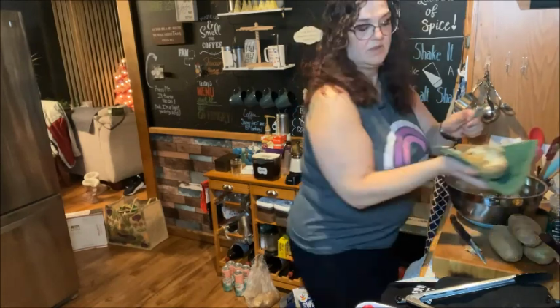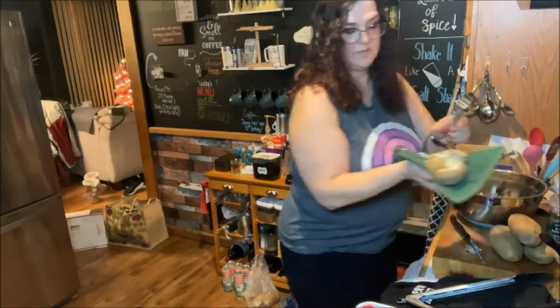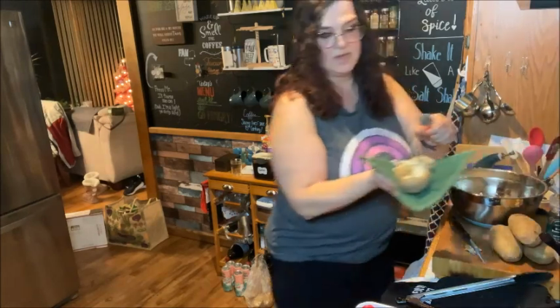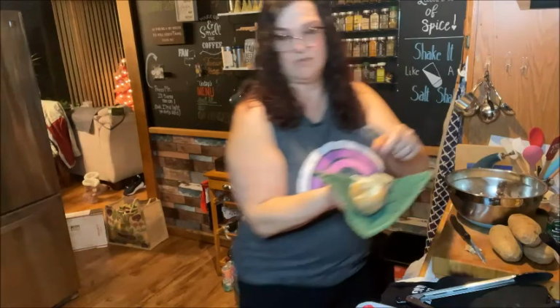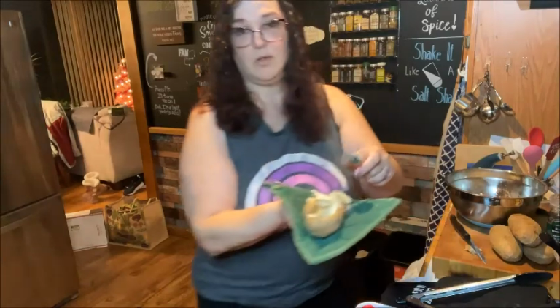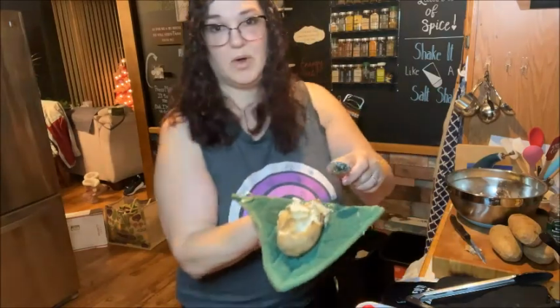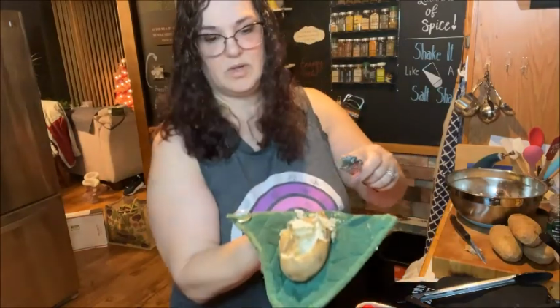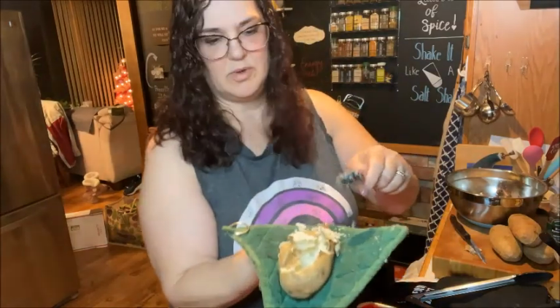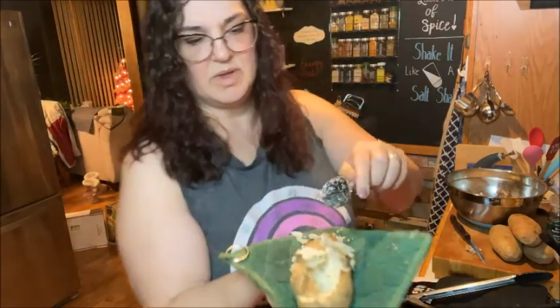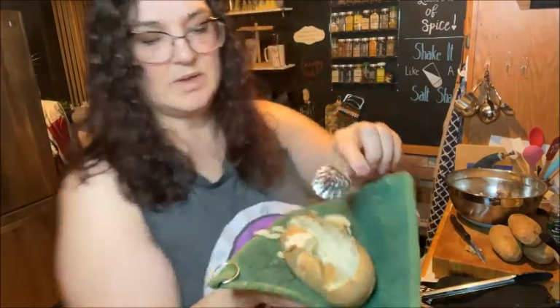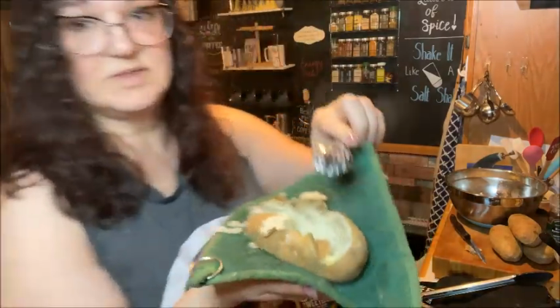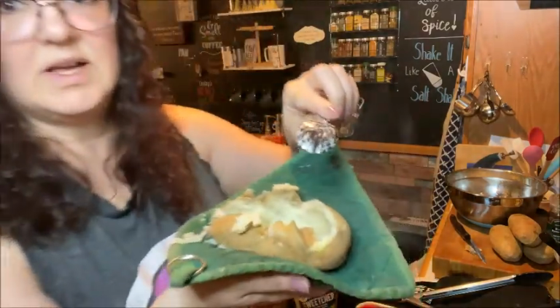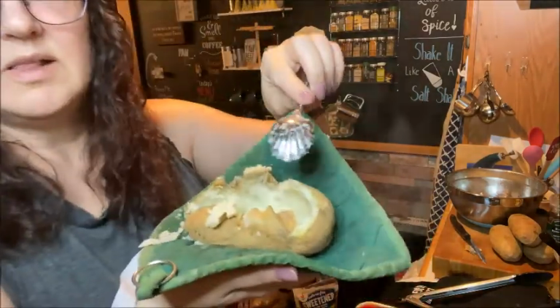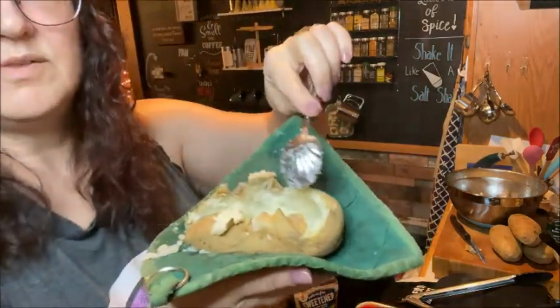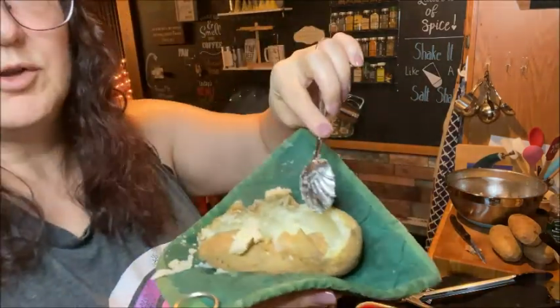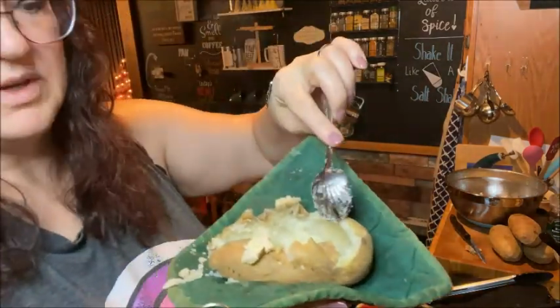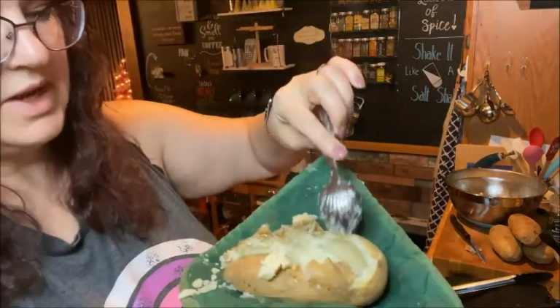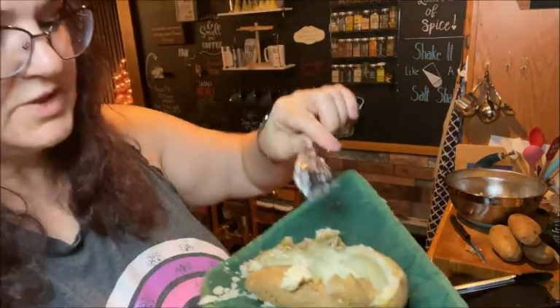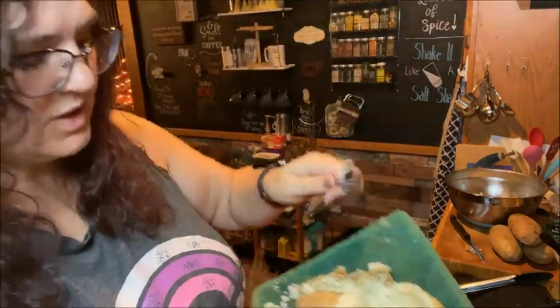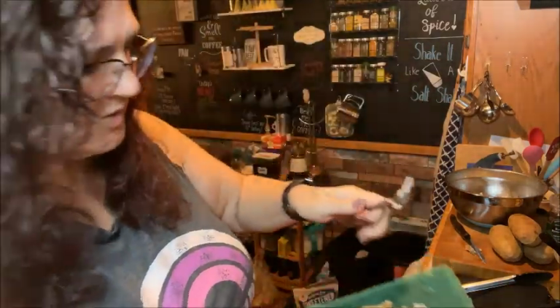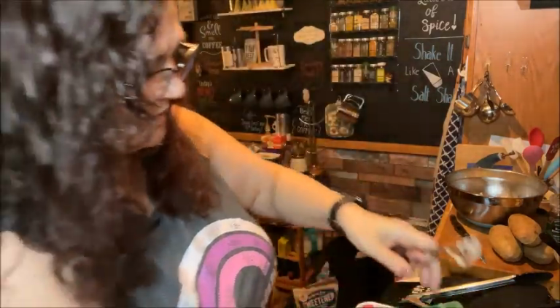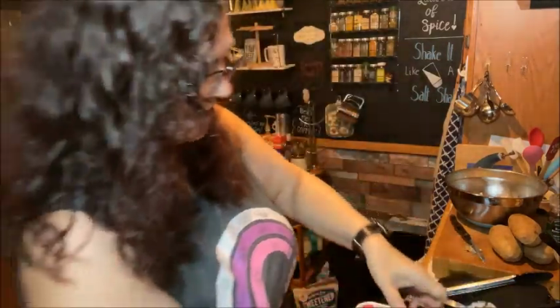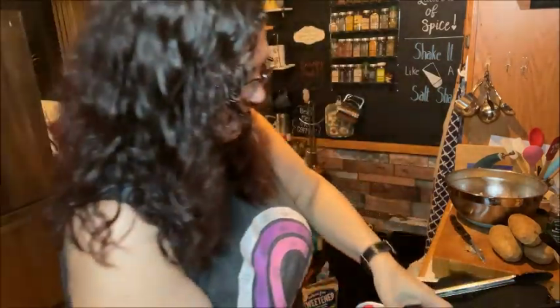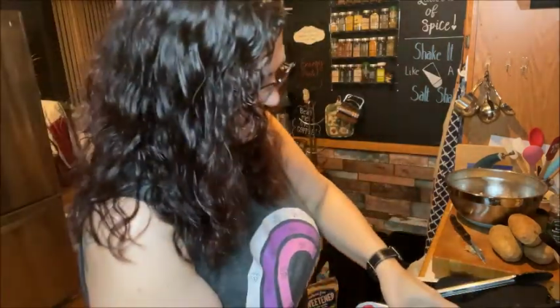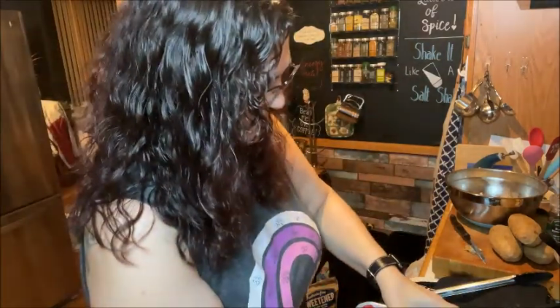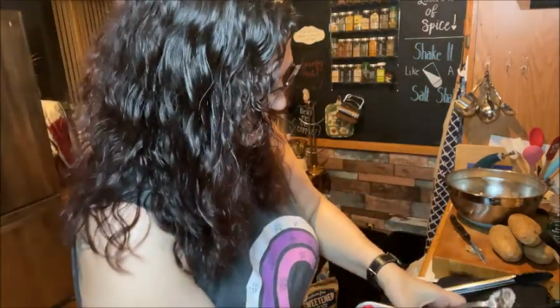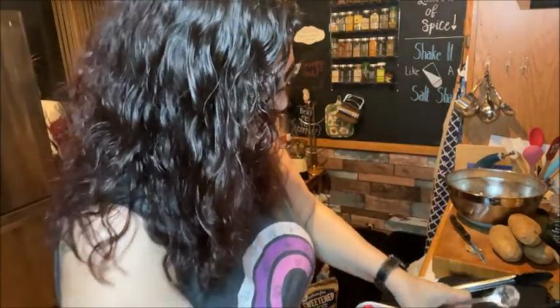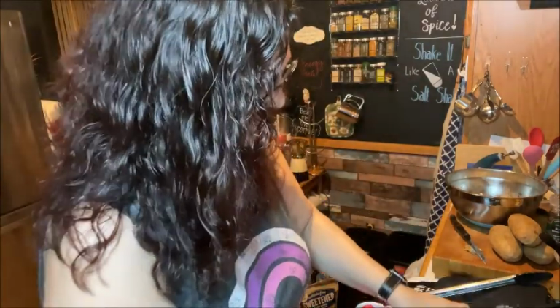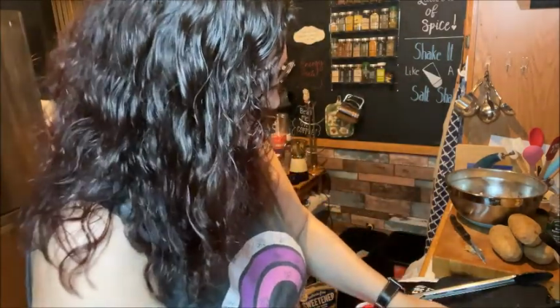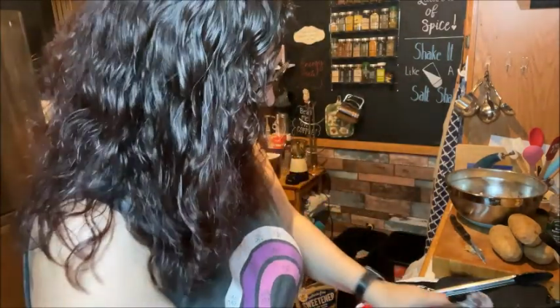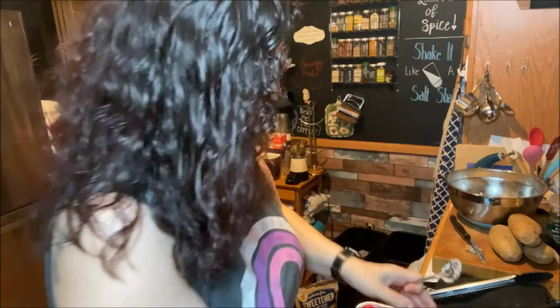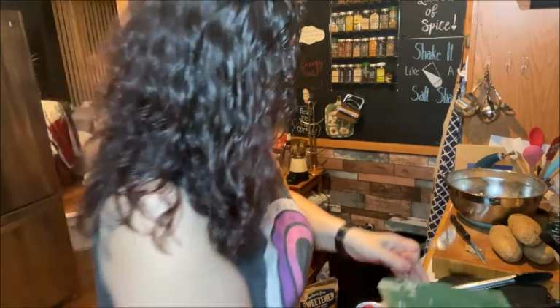This one kind of fell apart a little bit, but you can see I left a little bit of an edge here, and we're just going to set that on there.